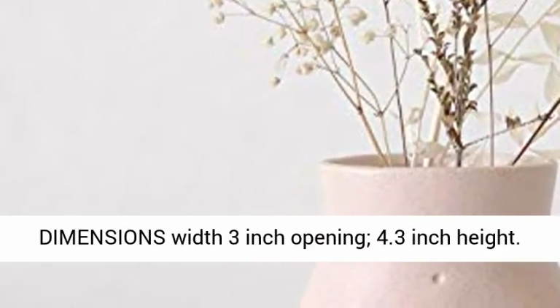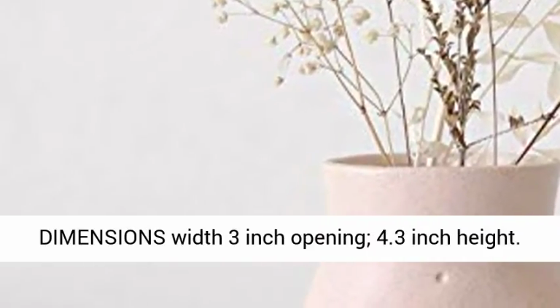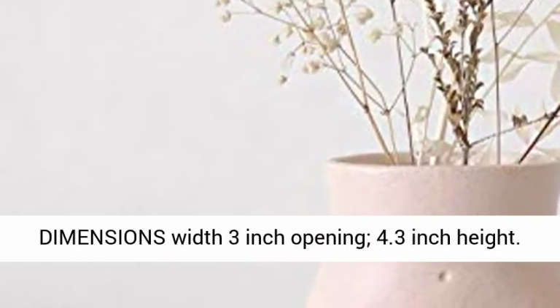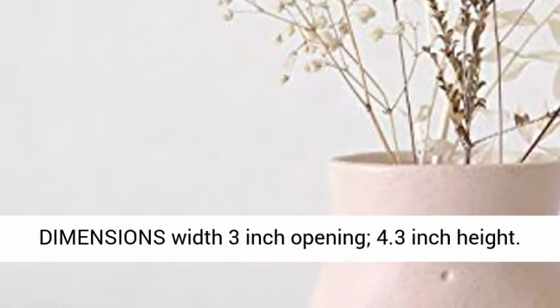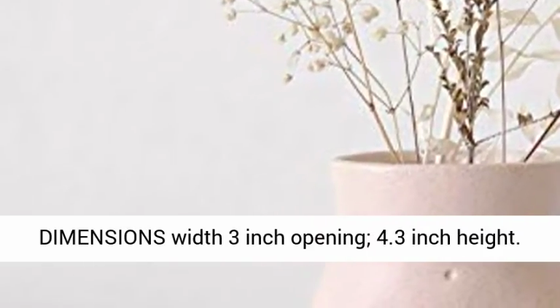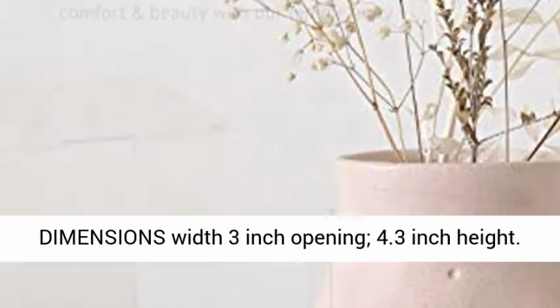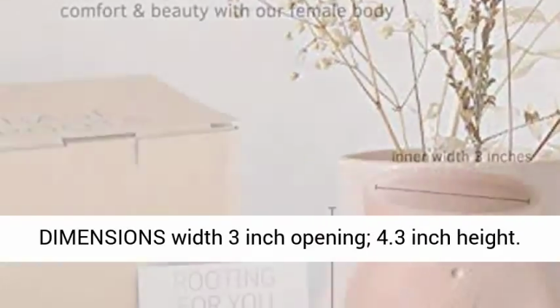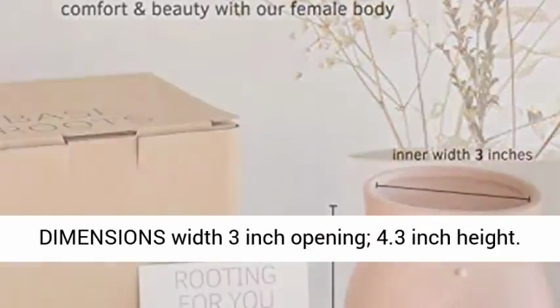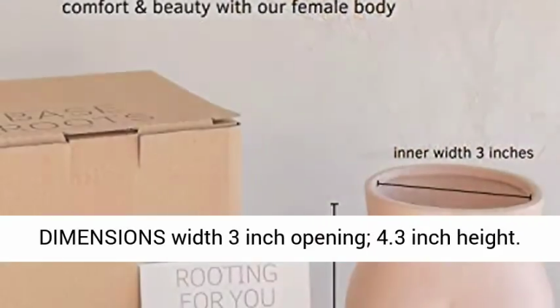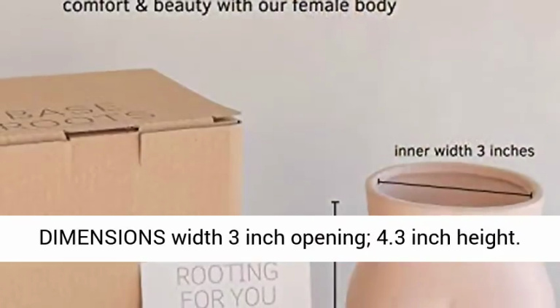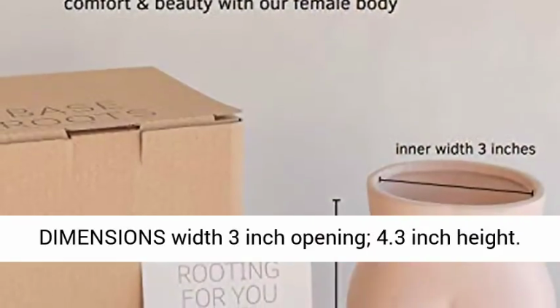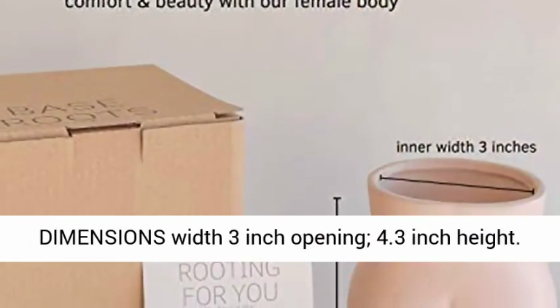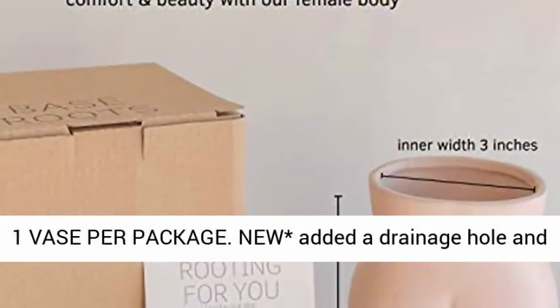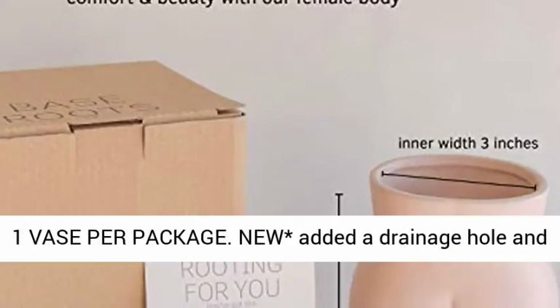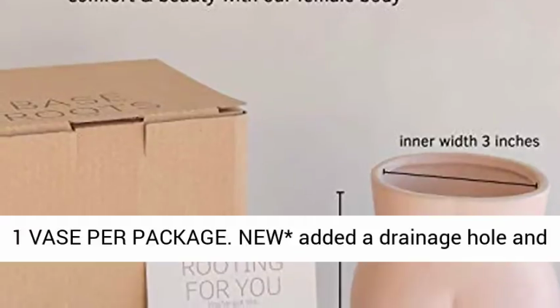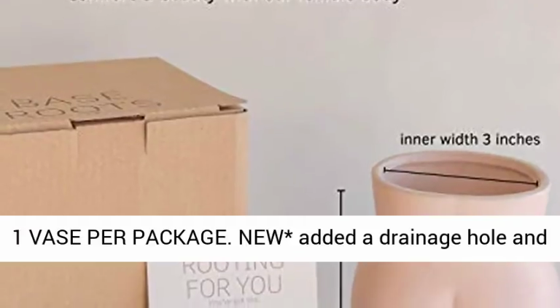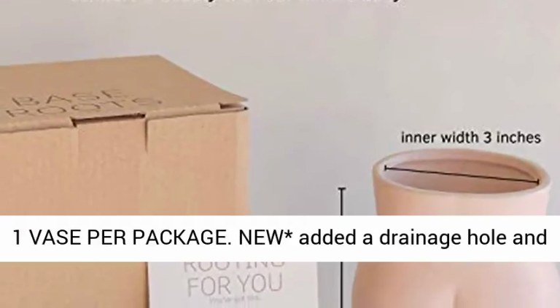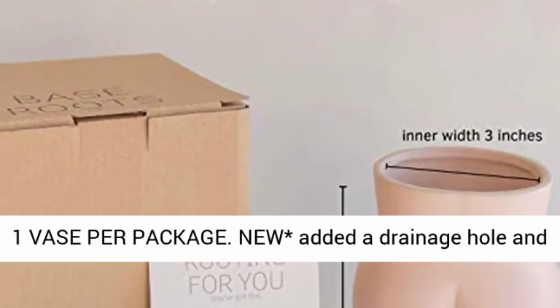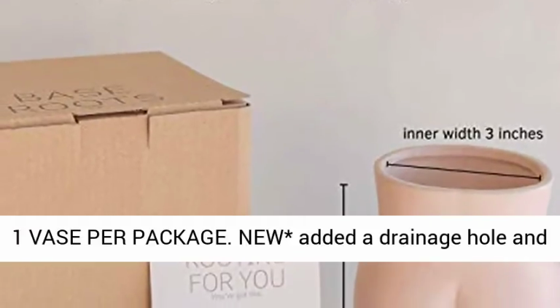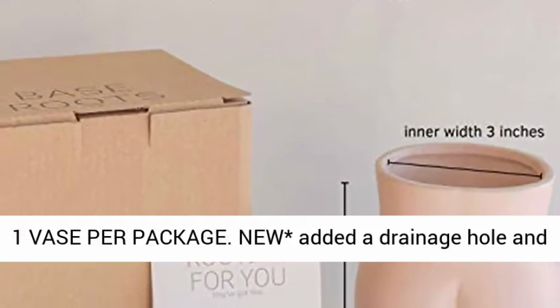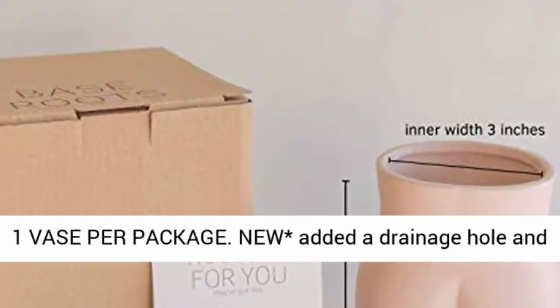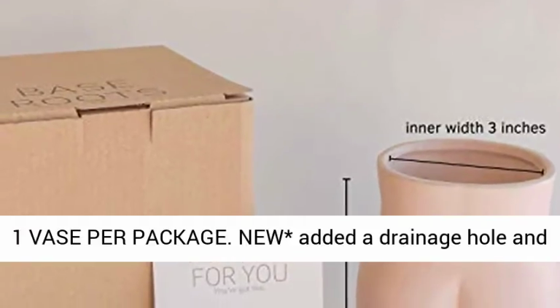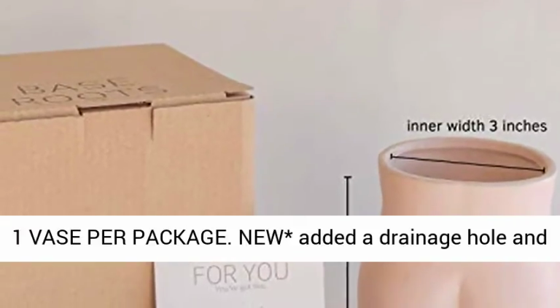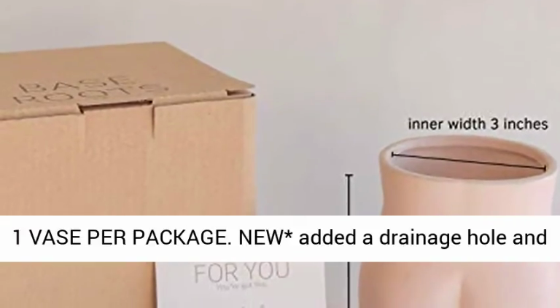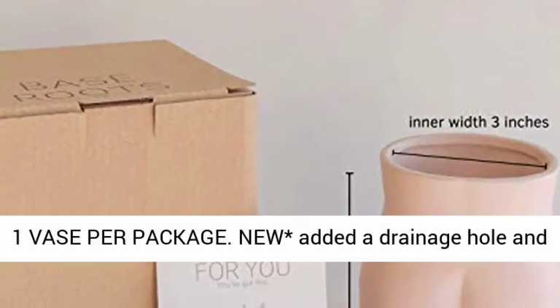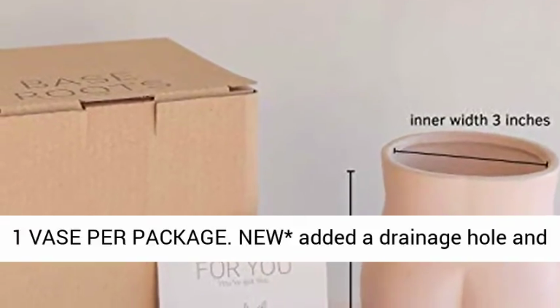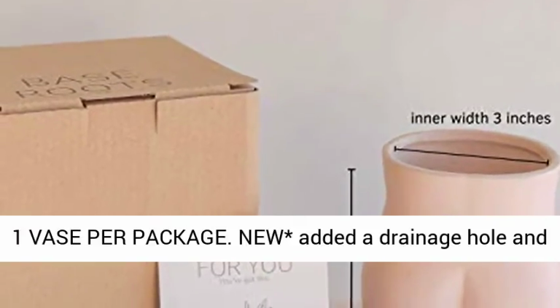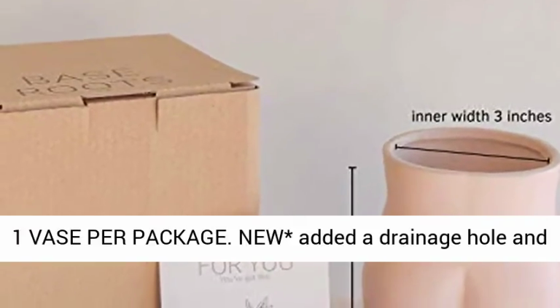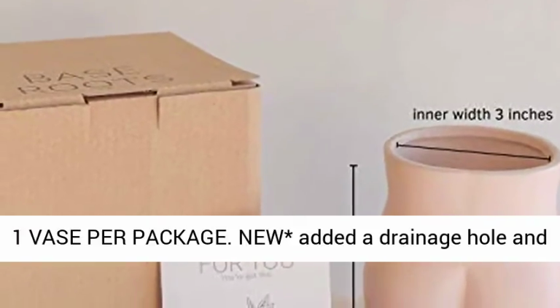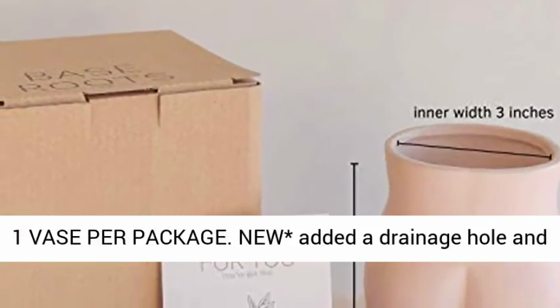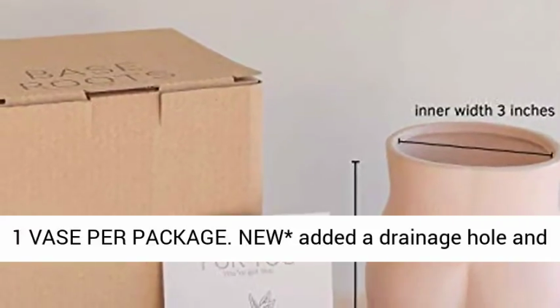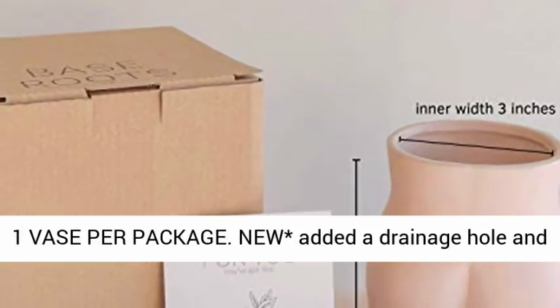Dimensions: 3-inch opening width, 4.3-inch height. One vase per package.